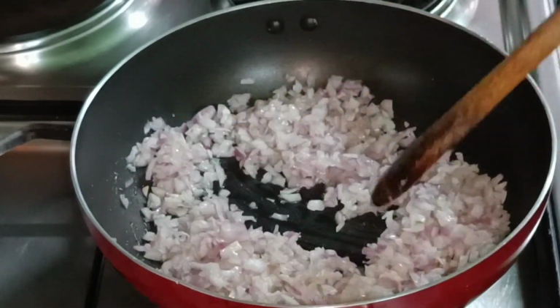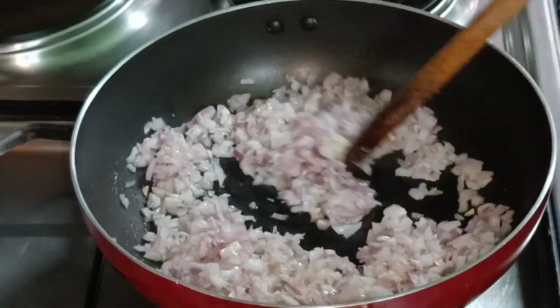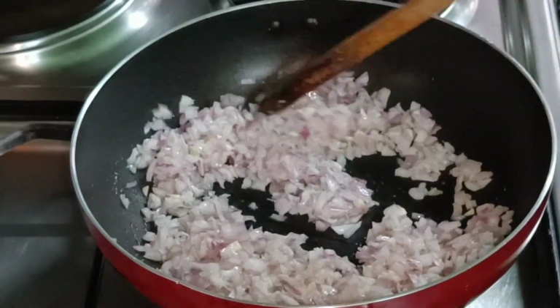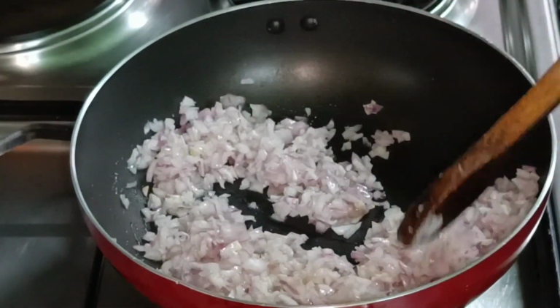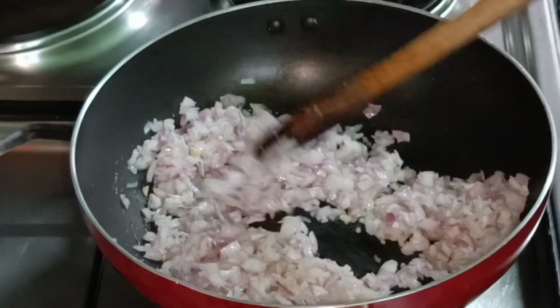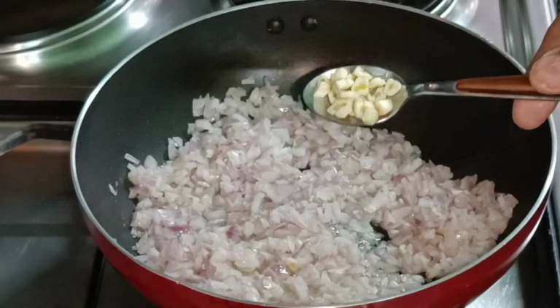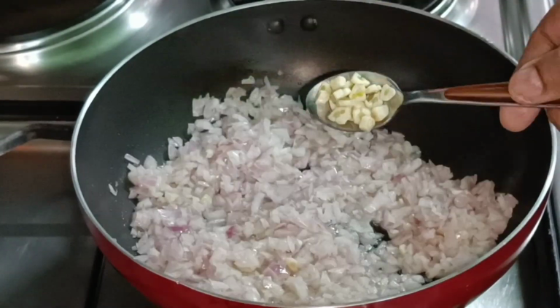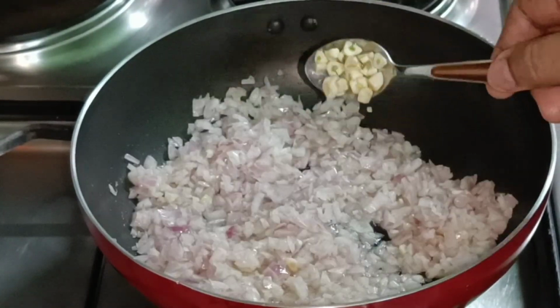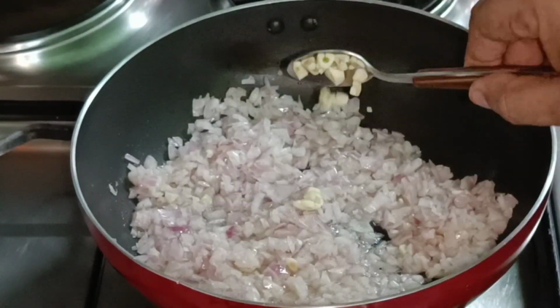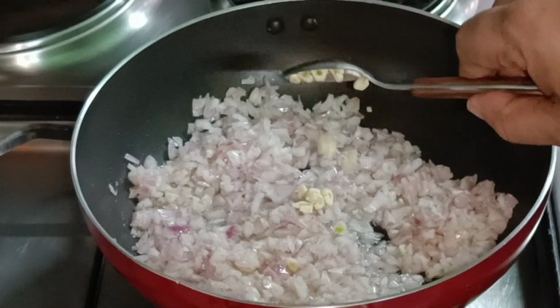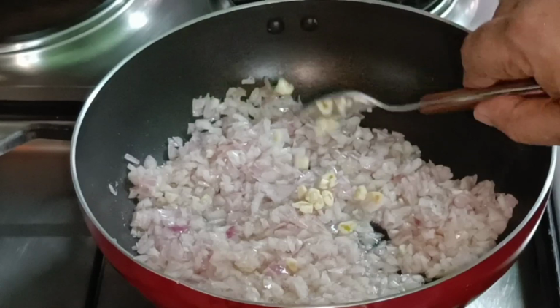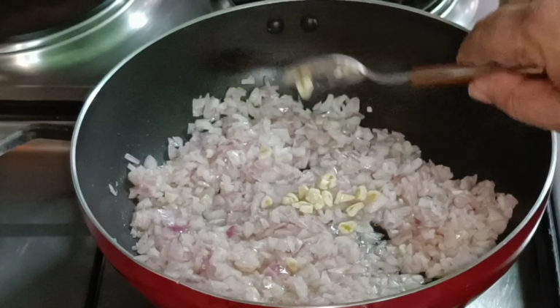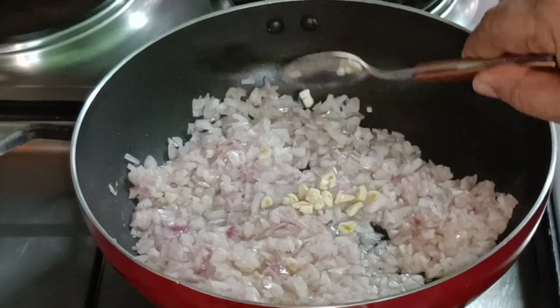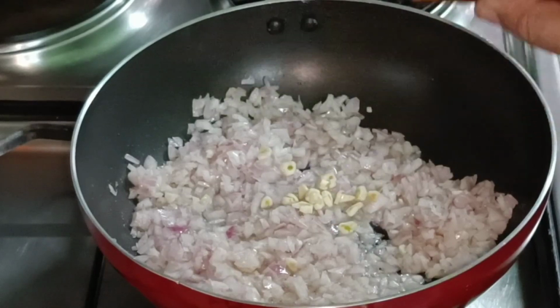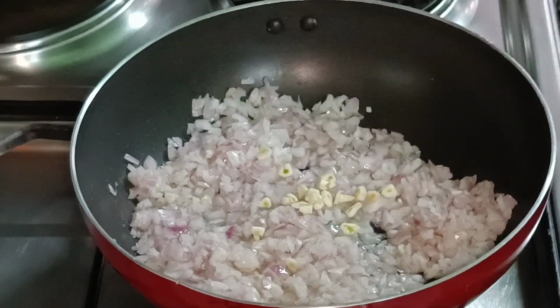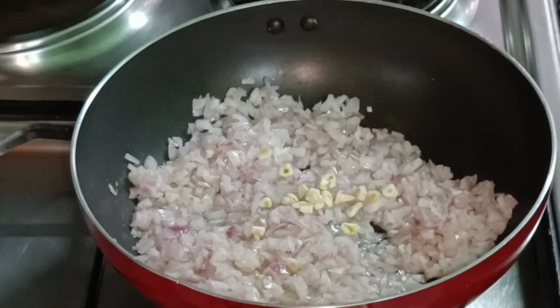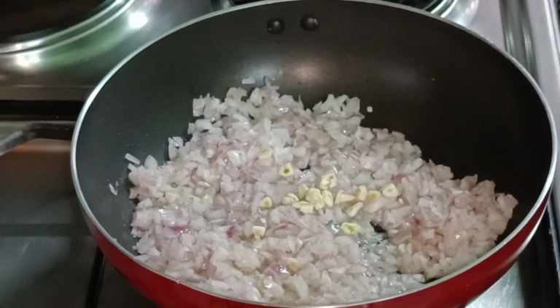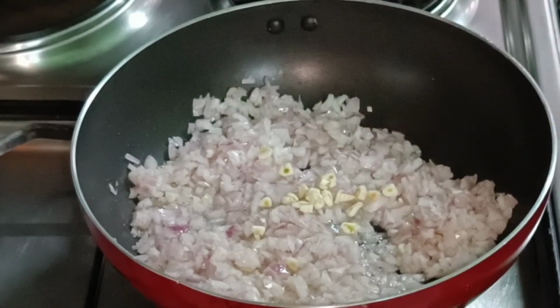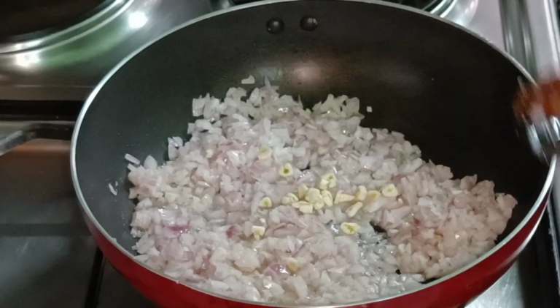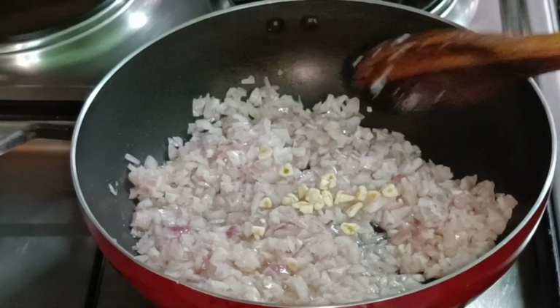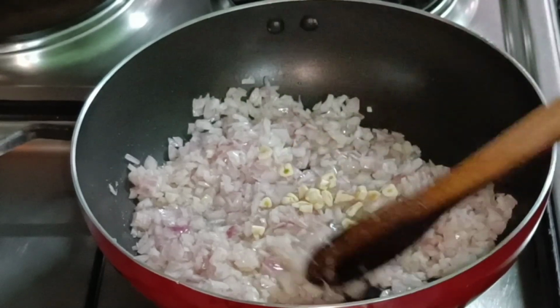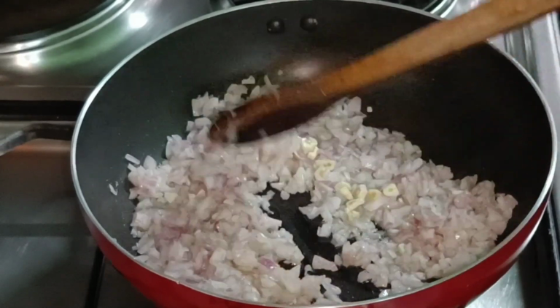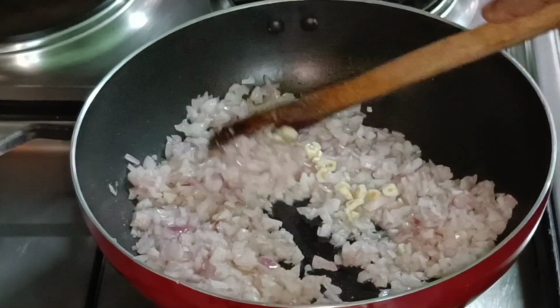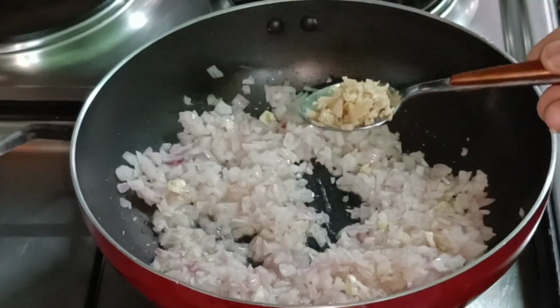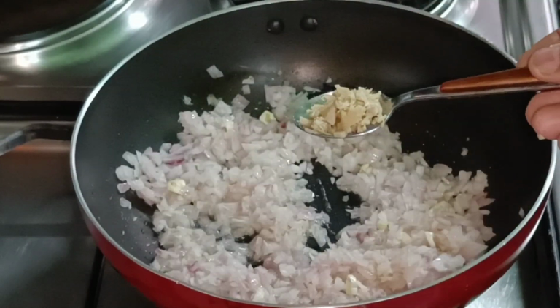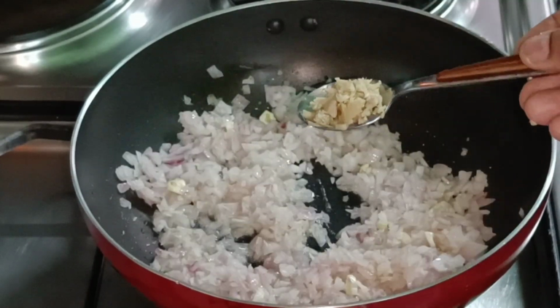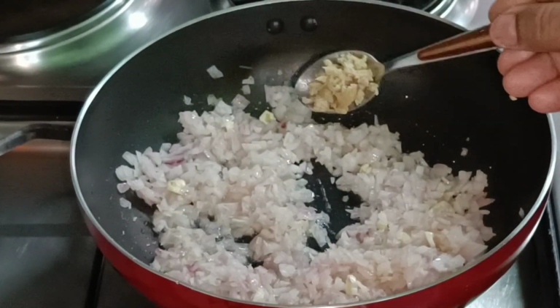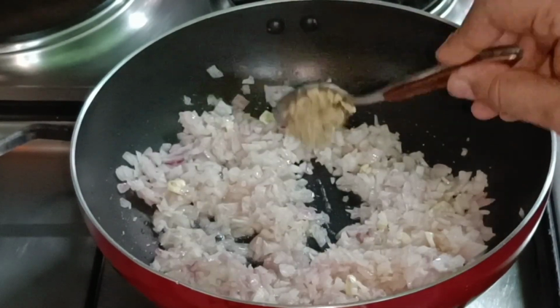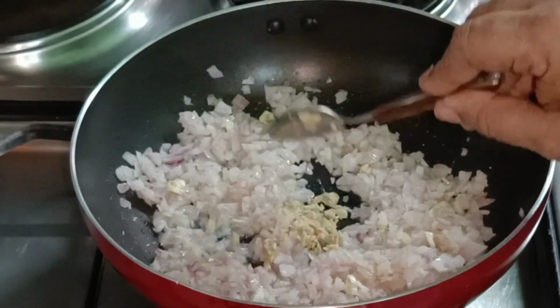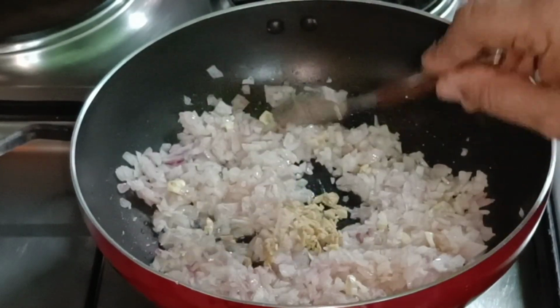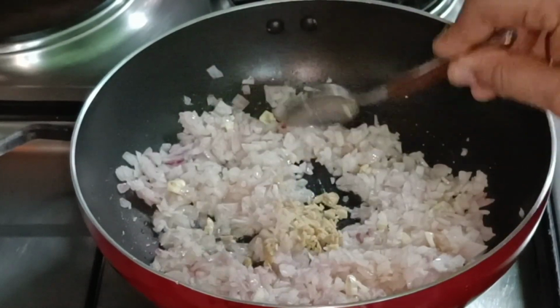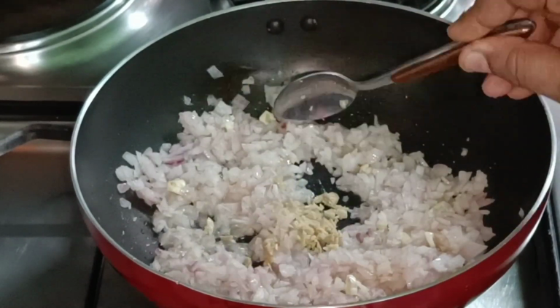One teaspoon of tea, one teaspoon of ginger.